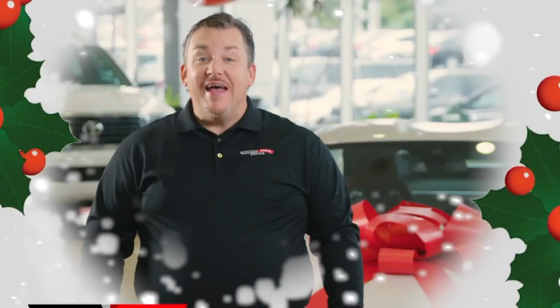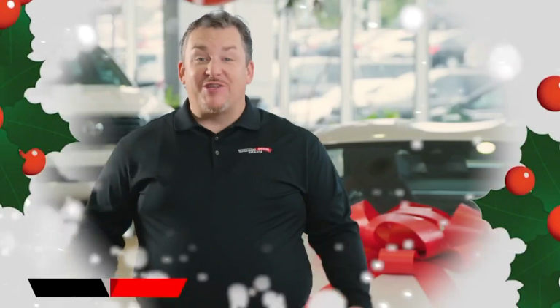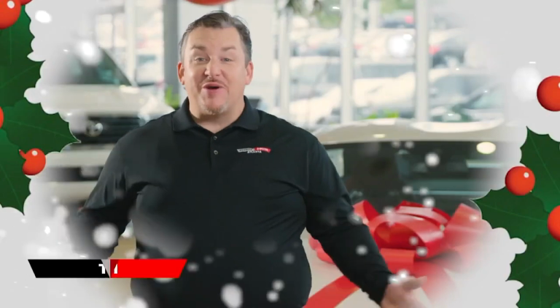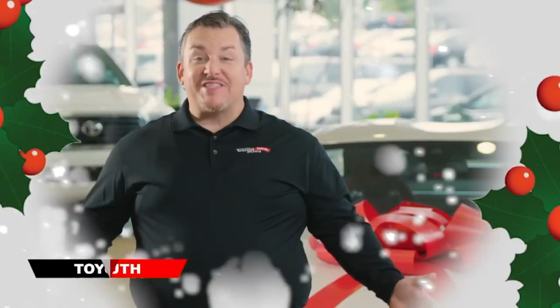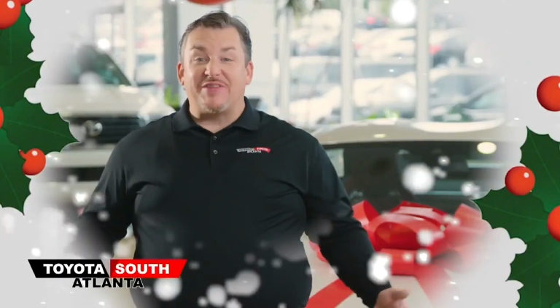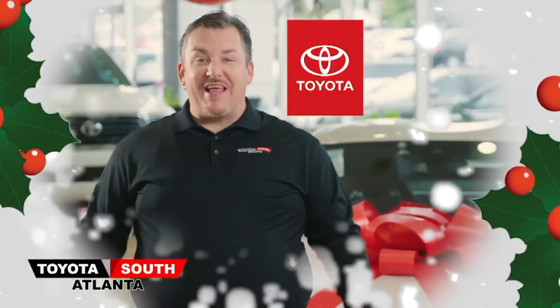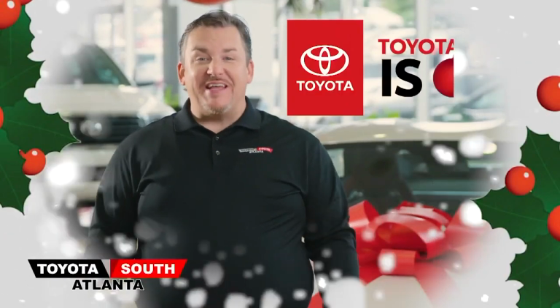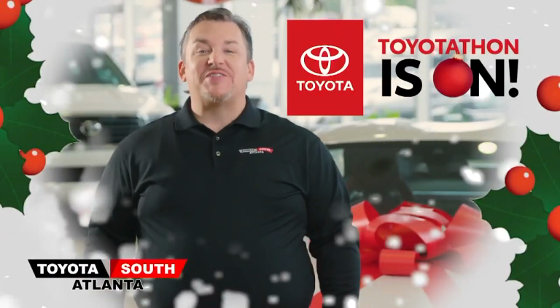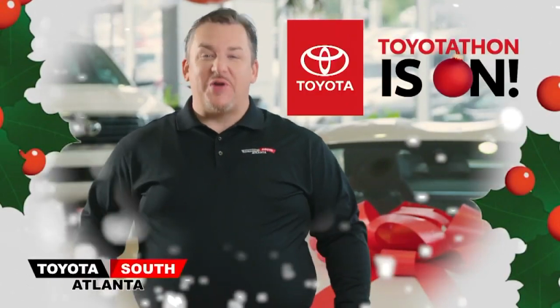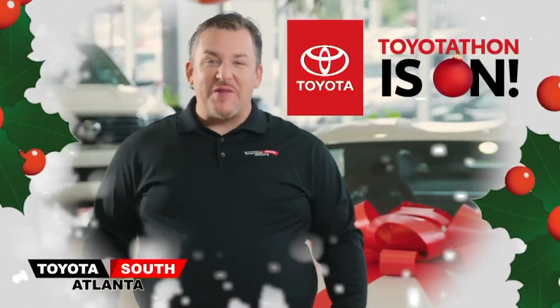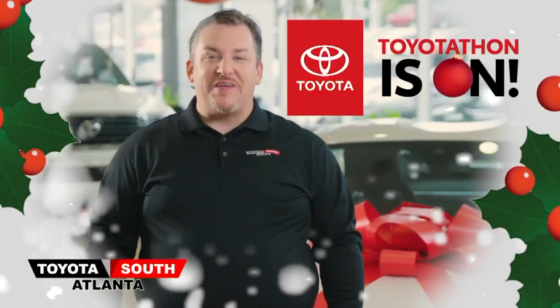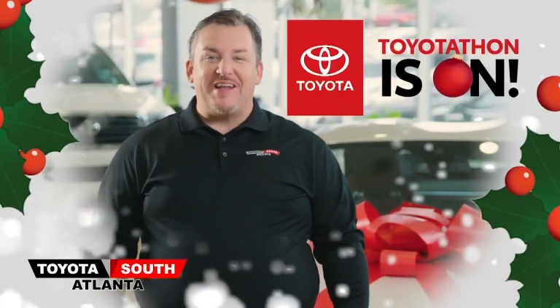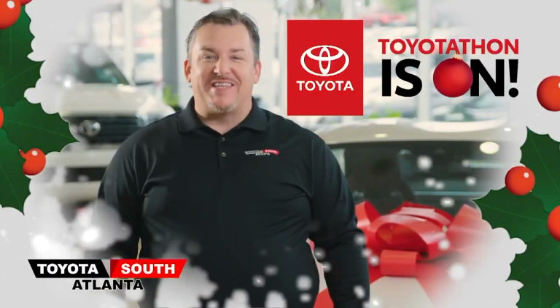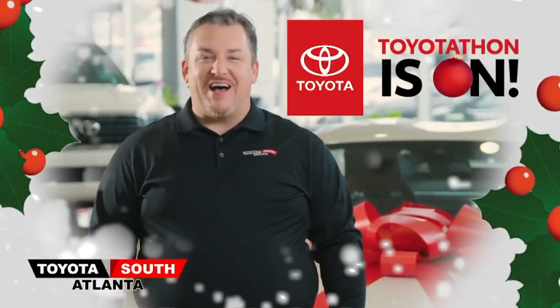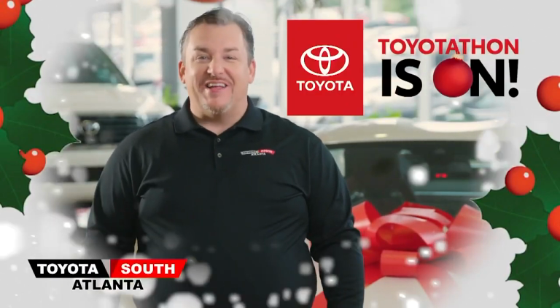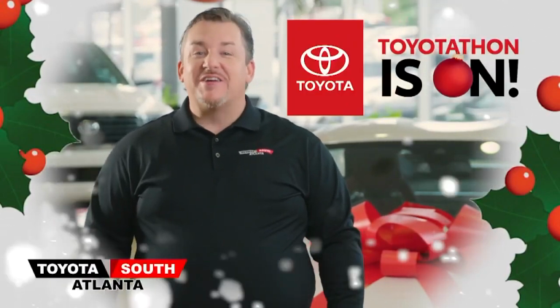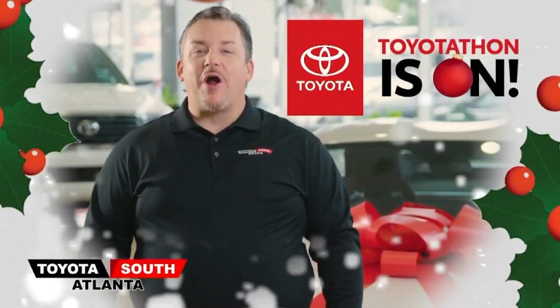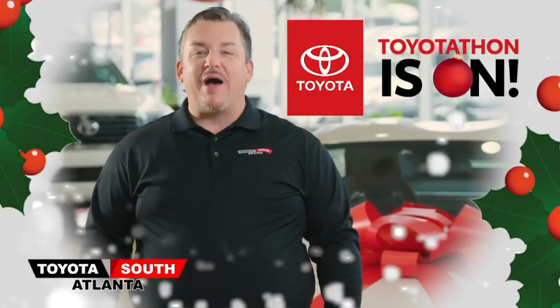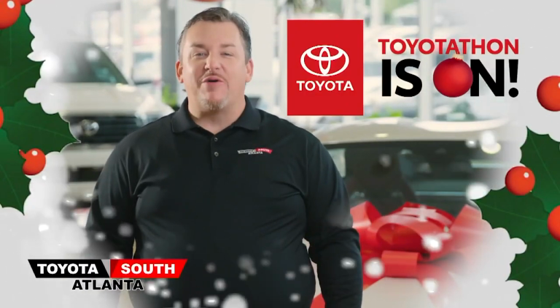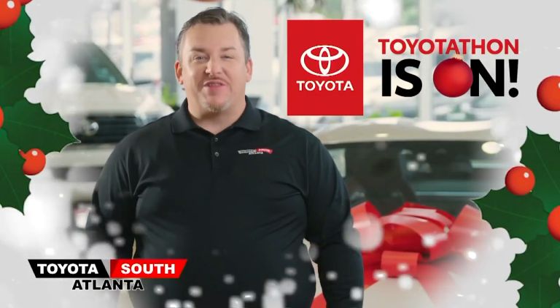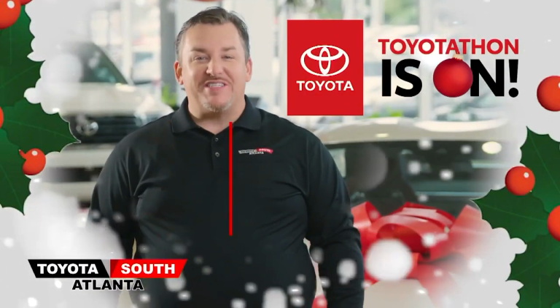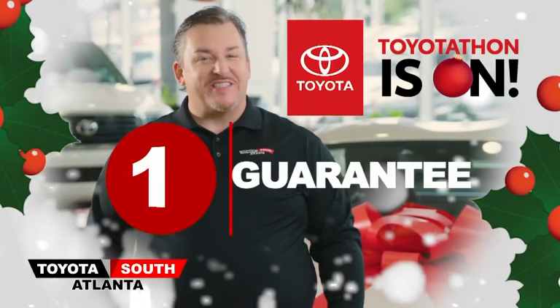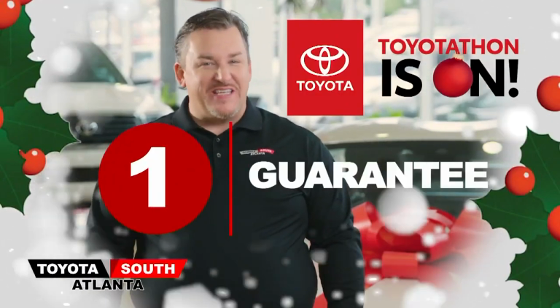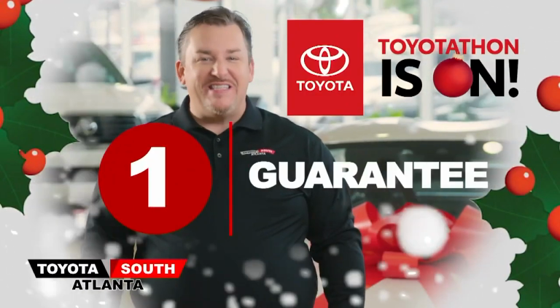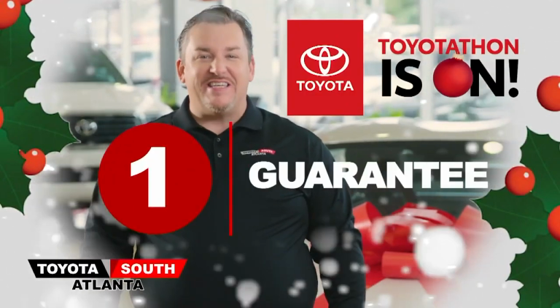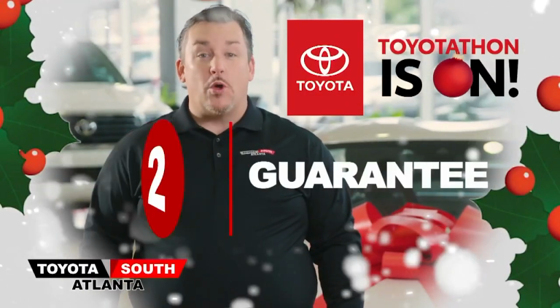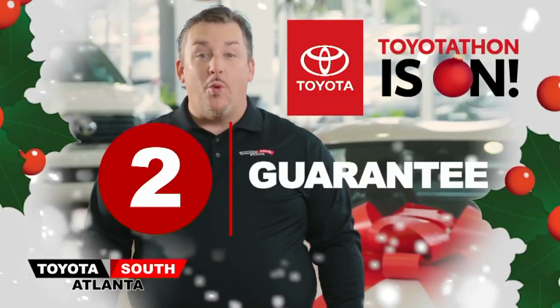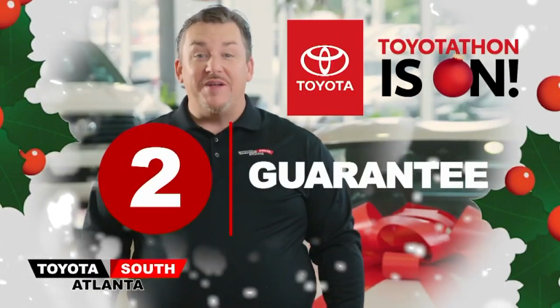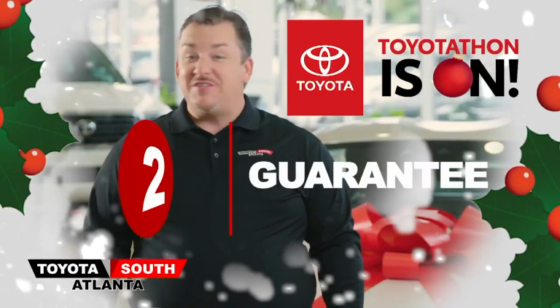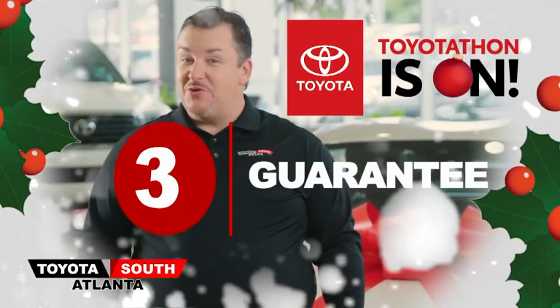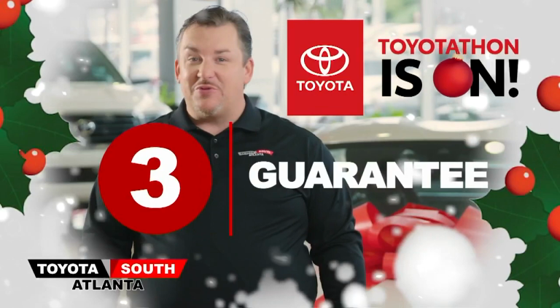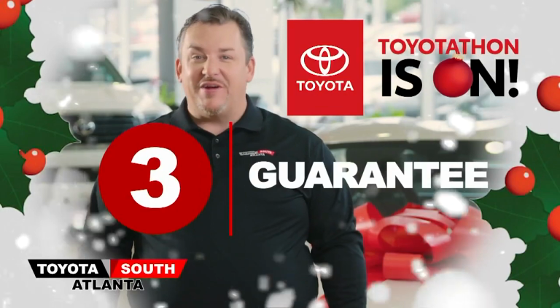At Toyota South Atlanta, Toyota Thon is on. Car buying with us is as easy as 1, 2, 3.